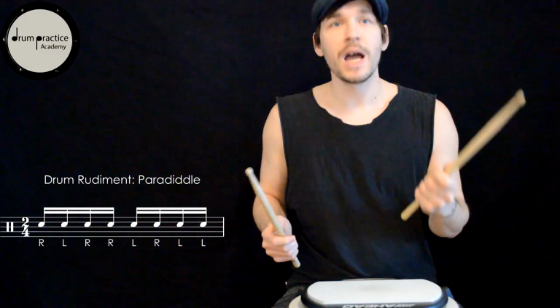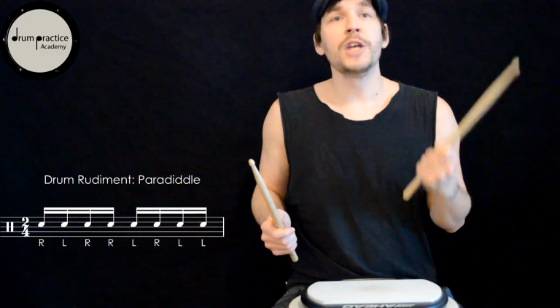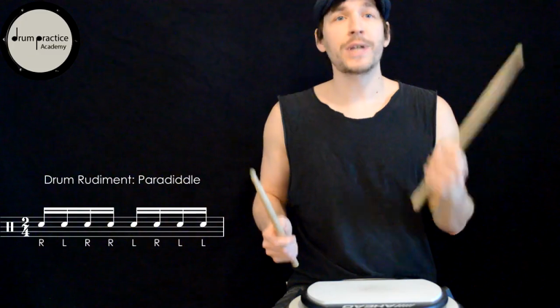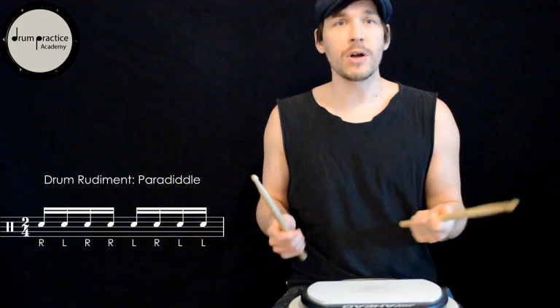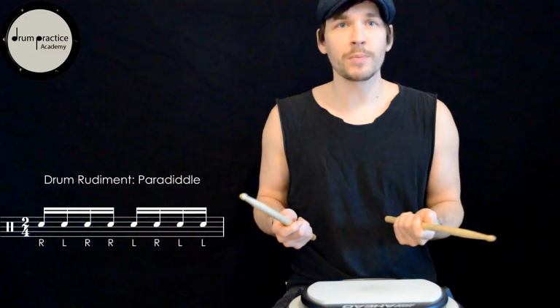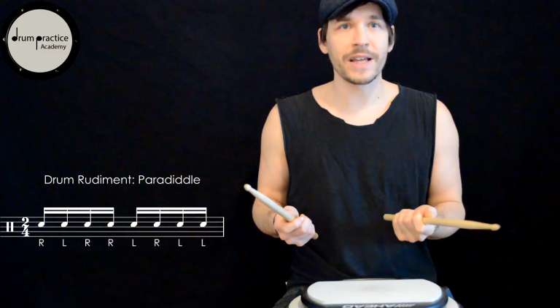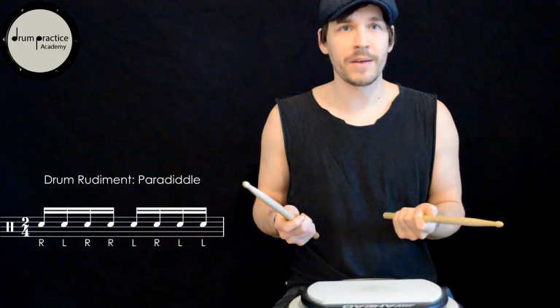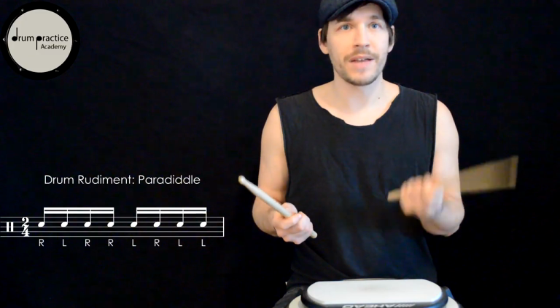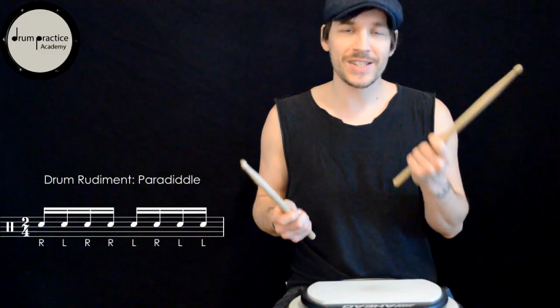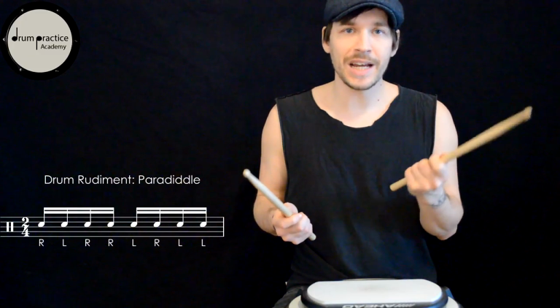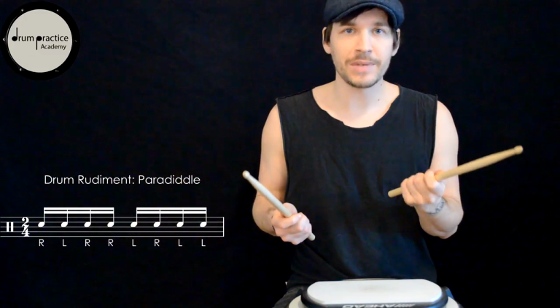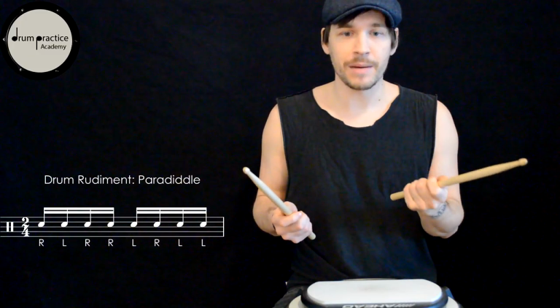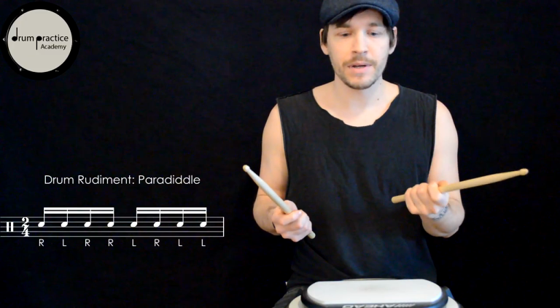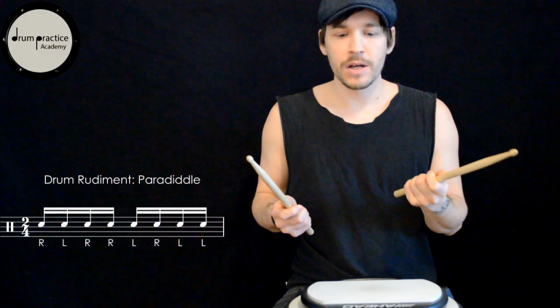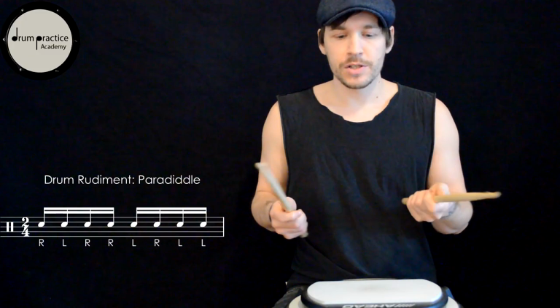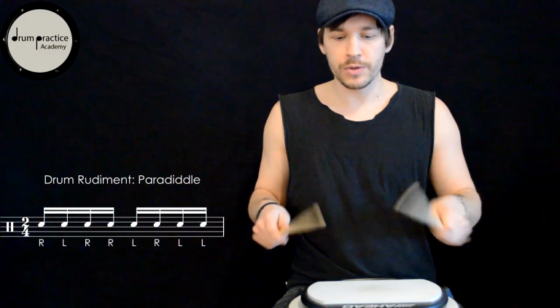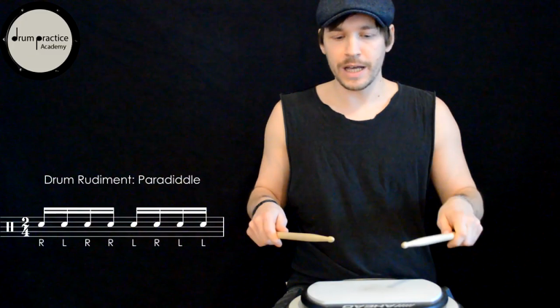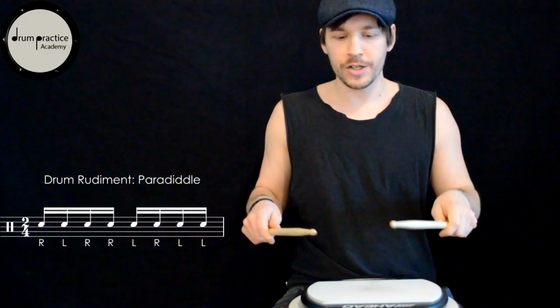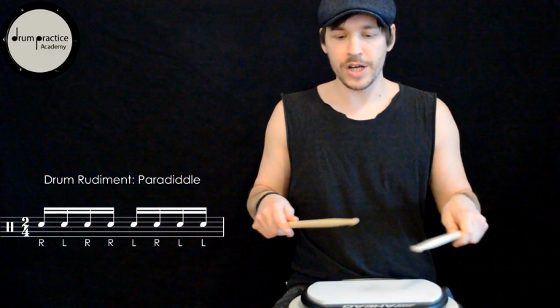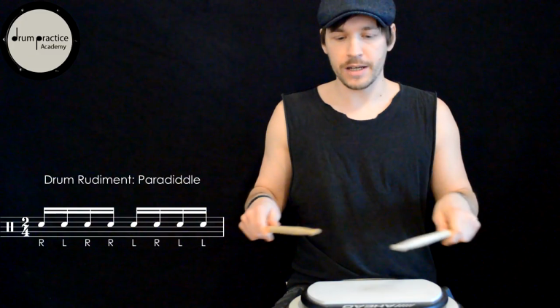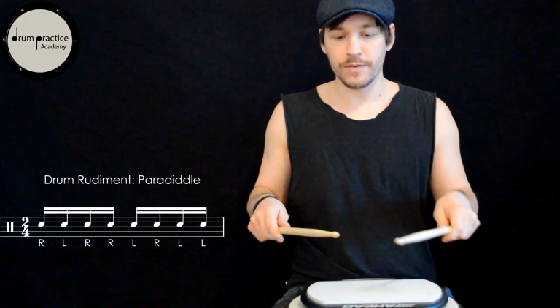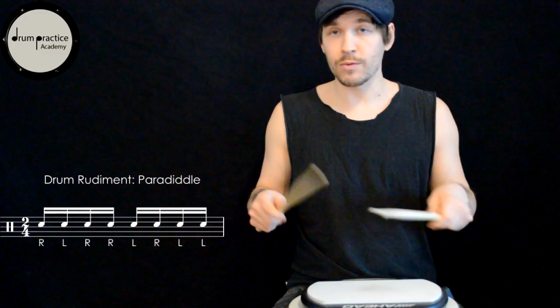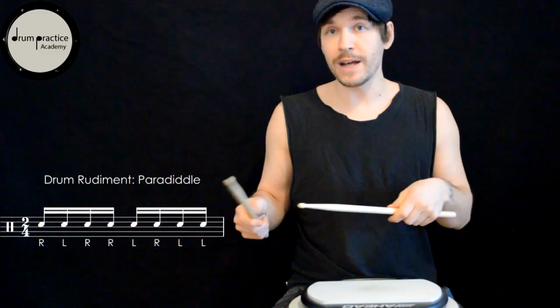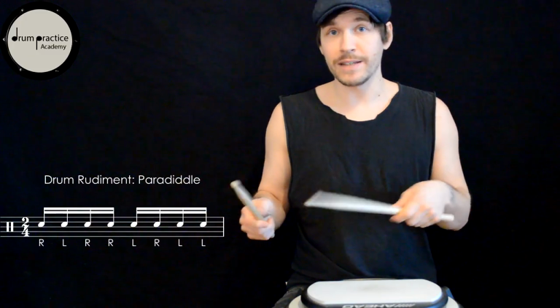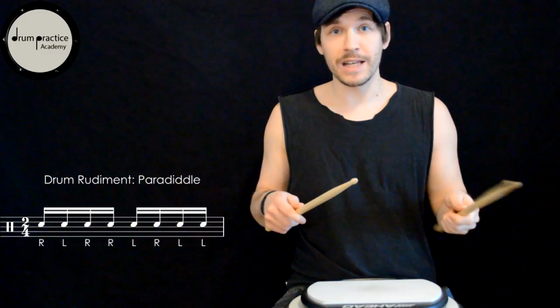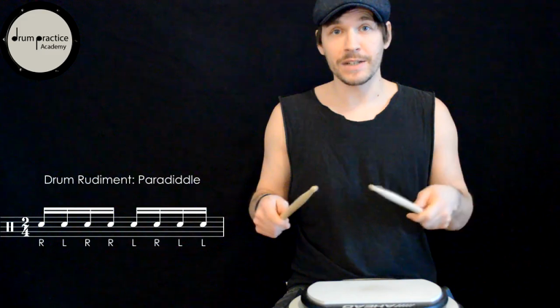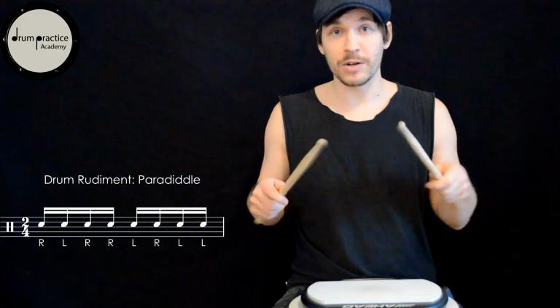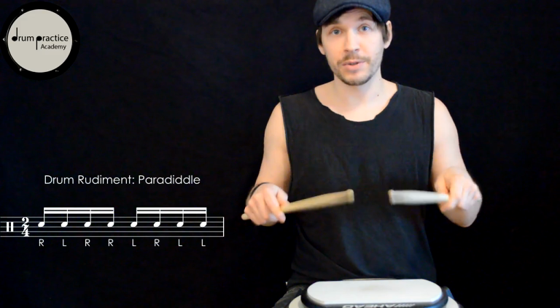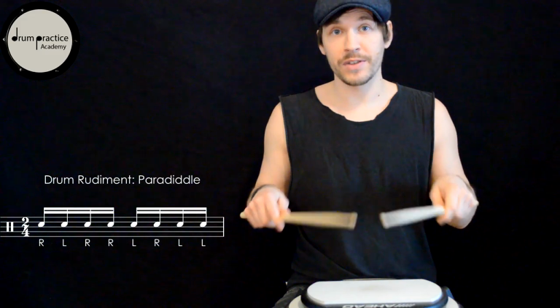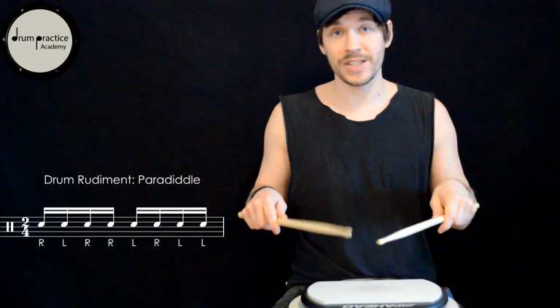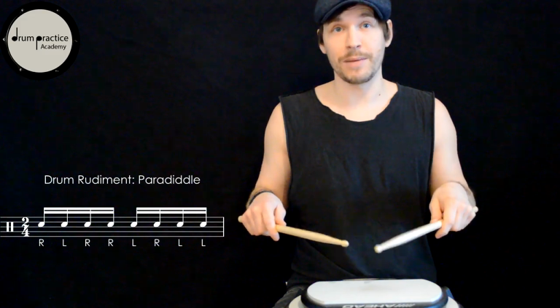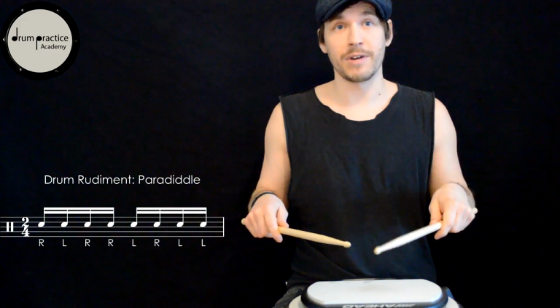You can also play both hands at the same time so you can check if the right and the left hand are doing the same thing.